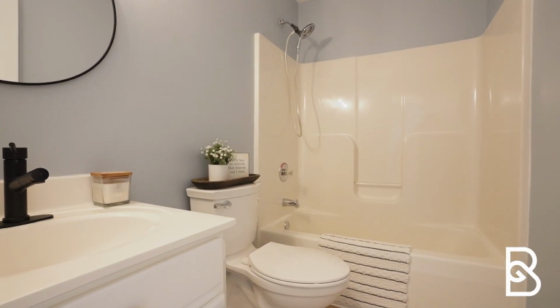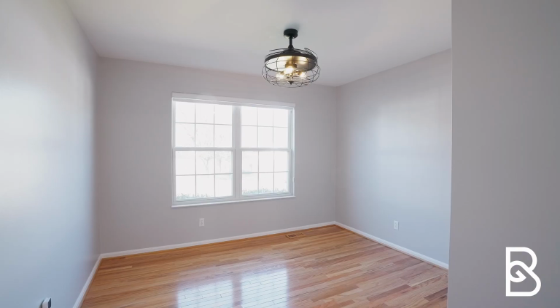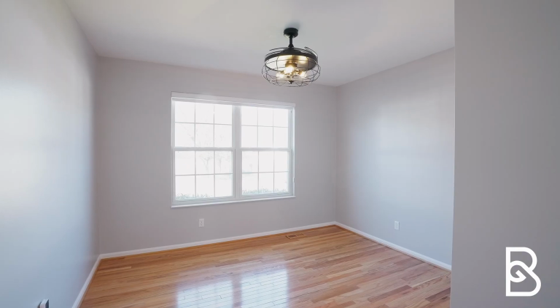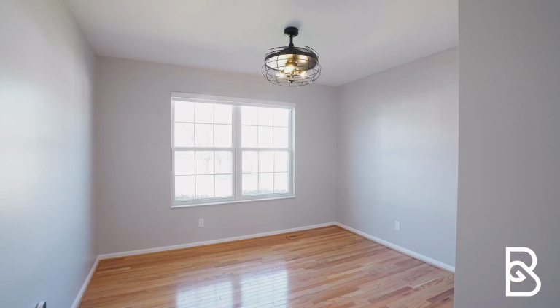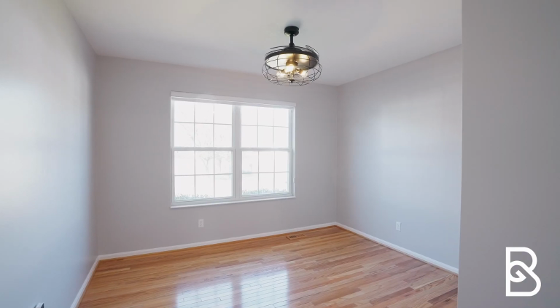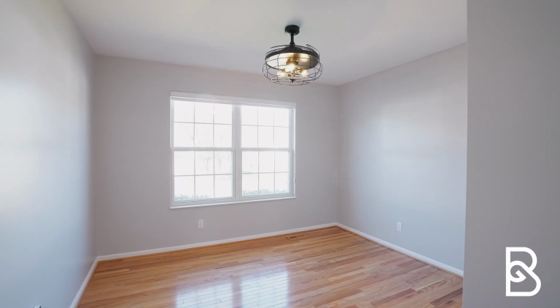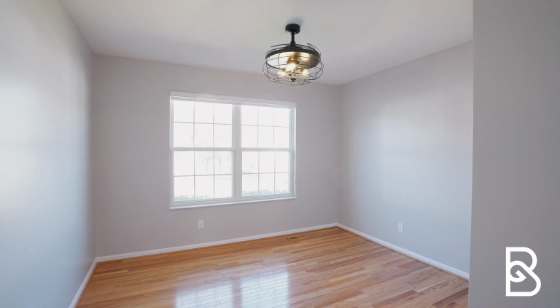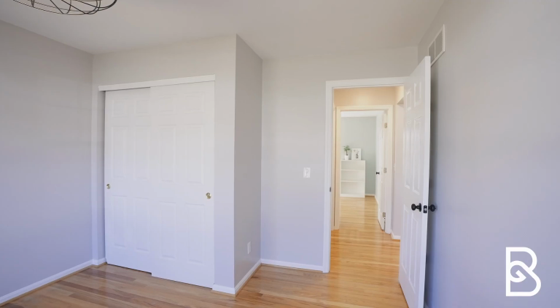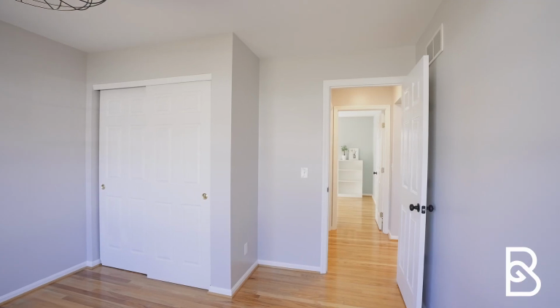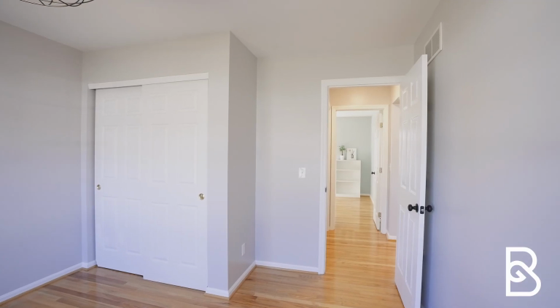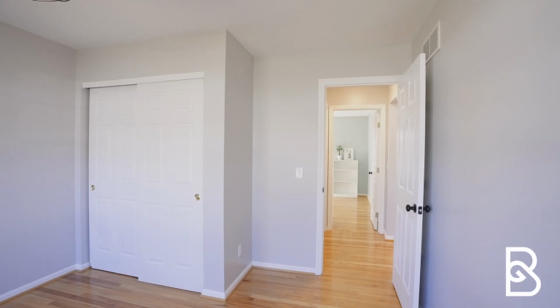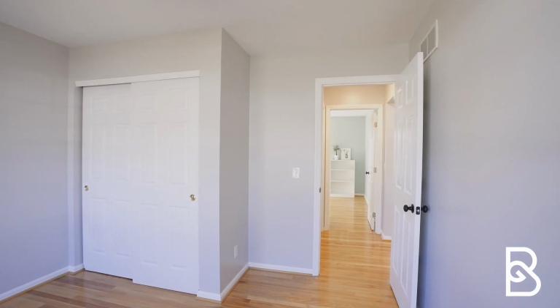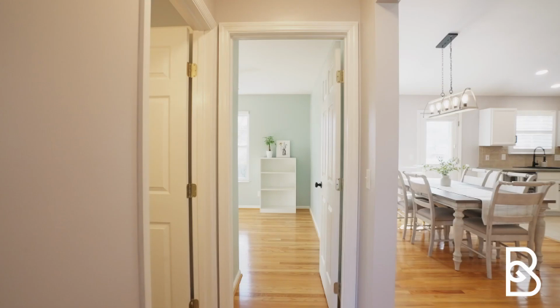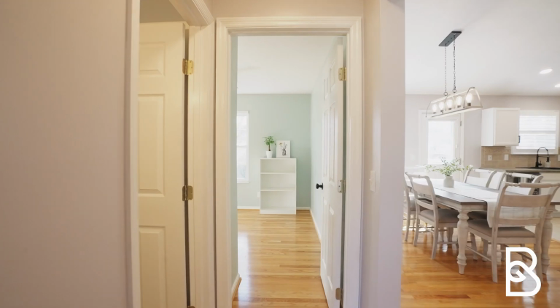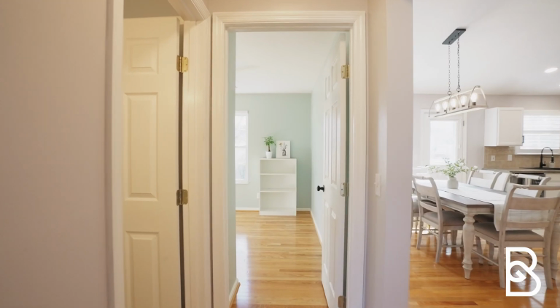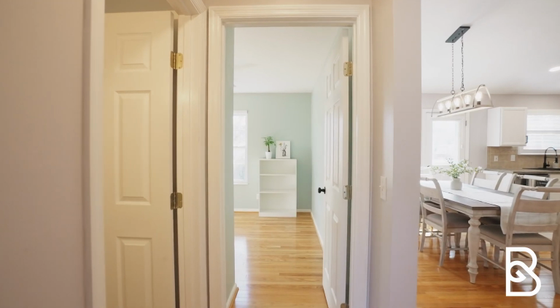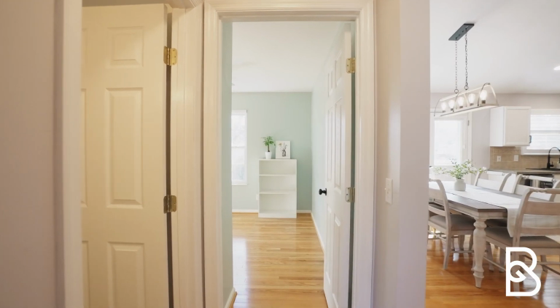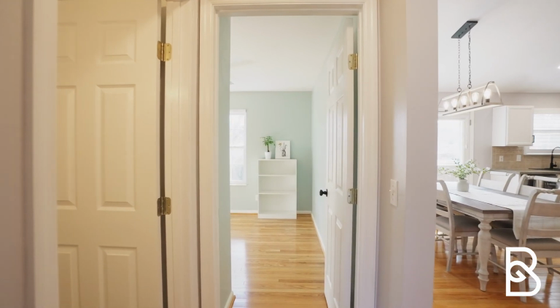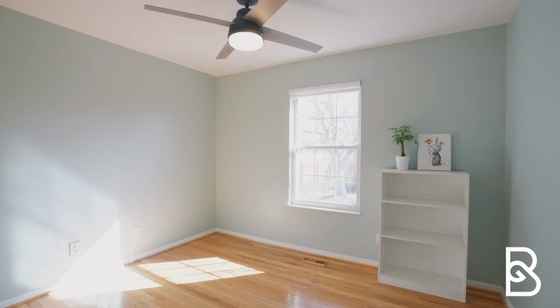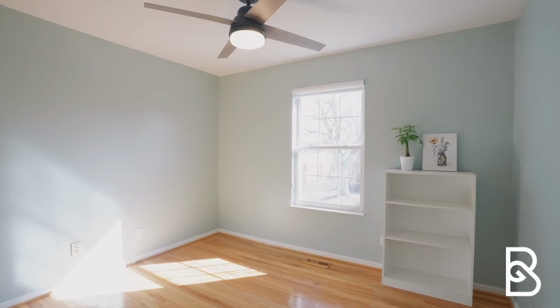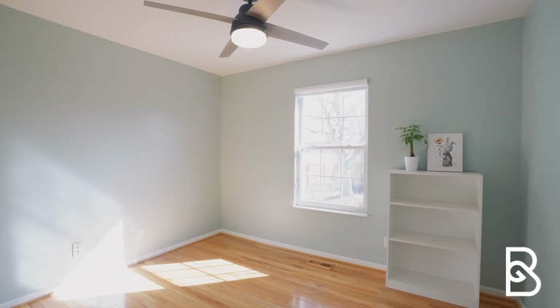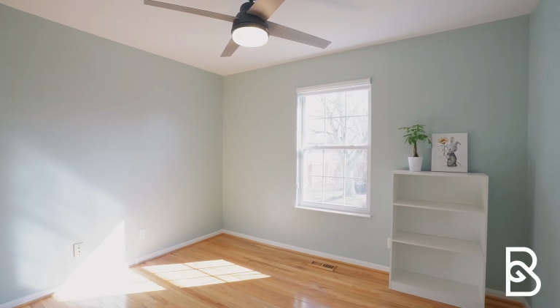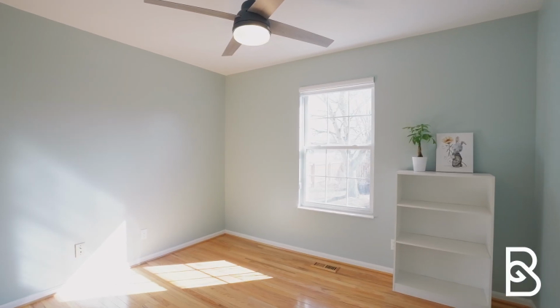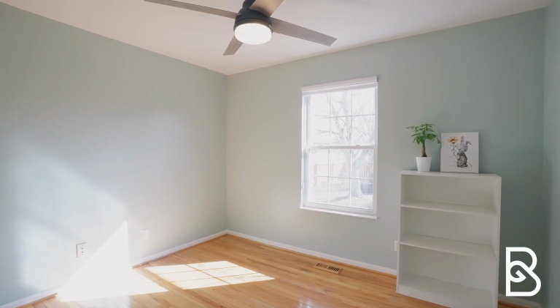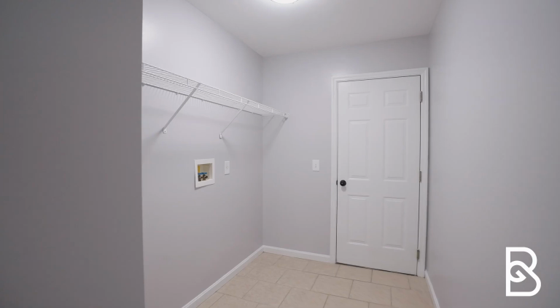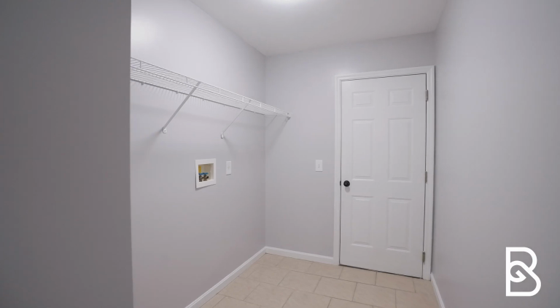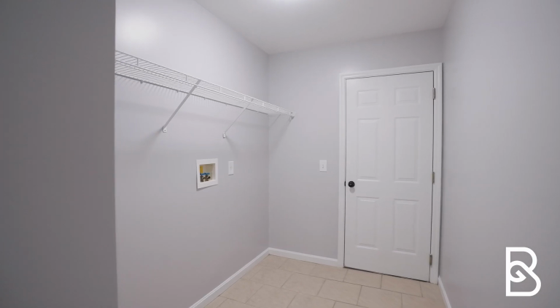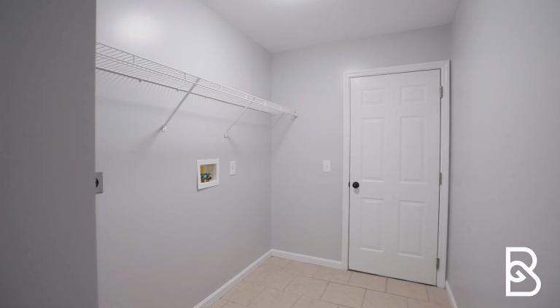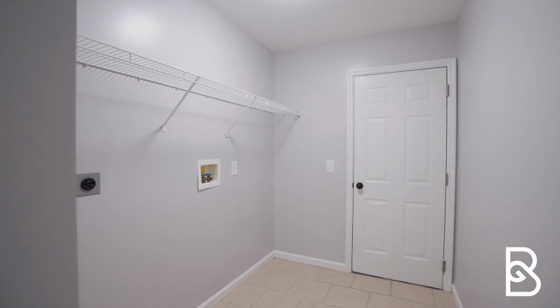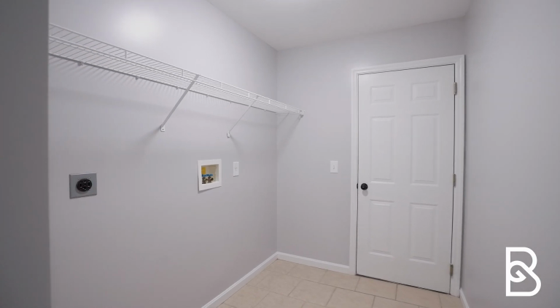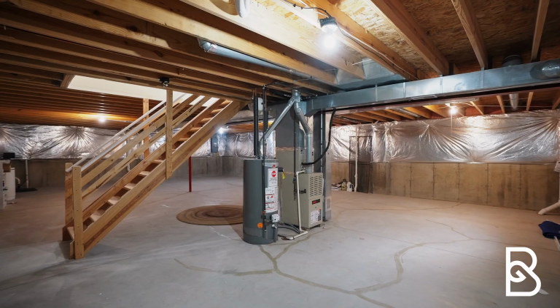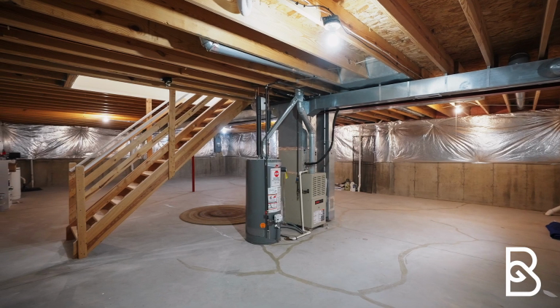If you think this home might be a great fit for you or someone you know, please reach out to the Barron Group today and we would love to get your tour scheduled.